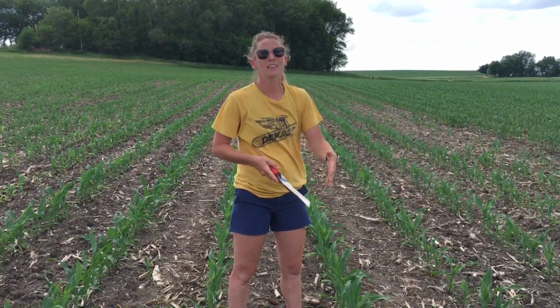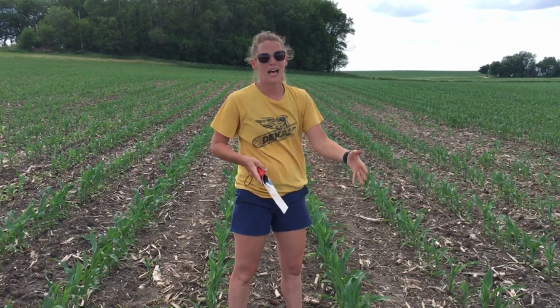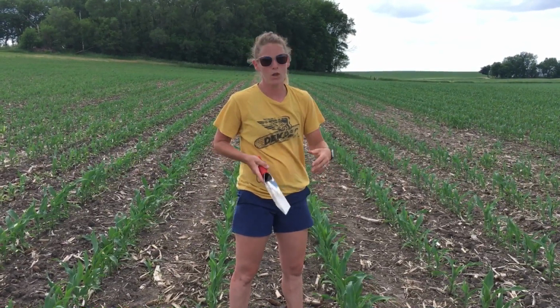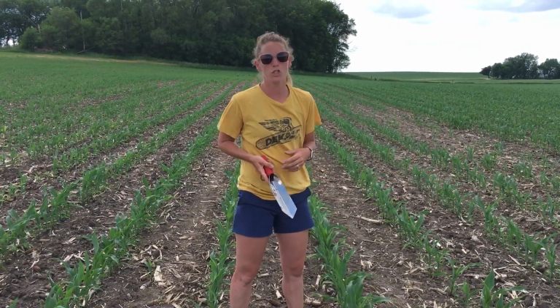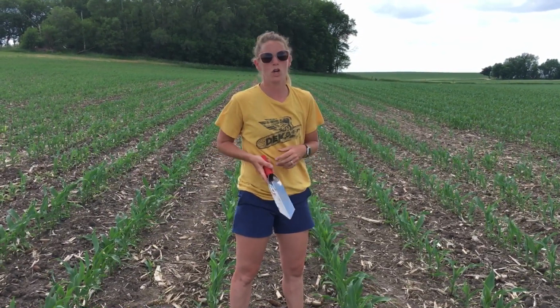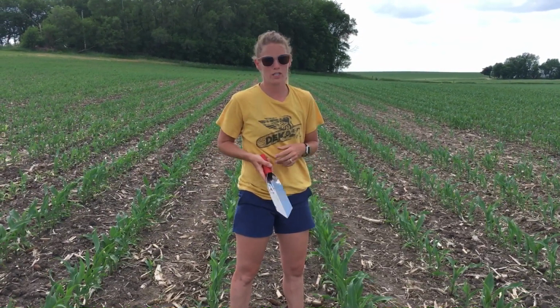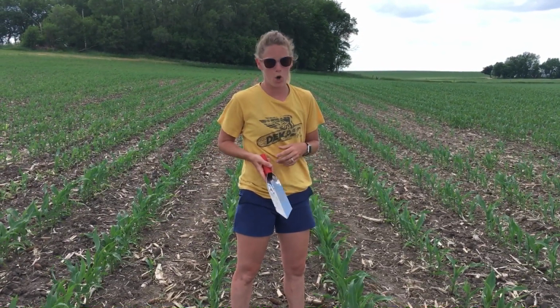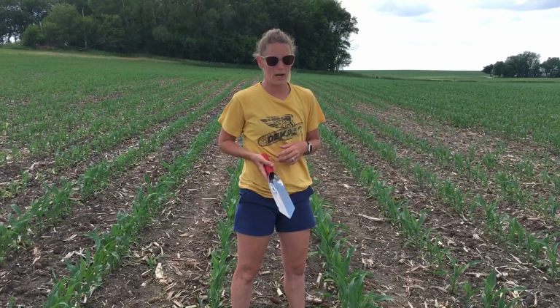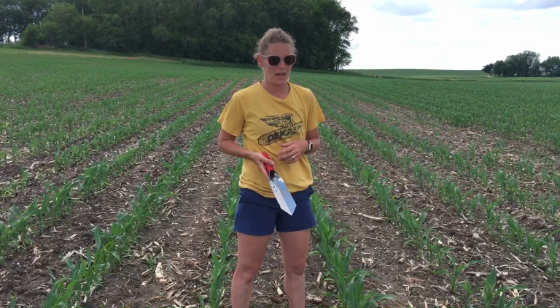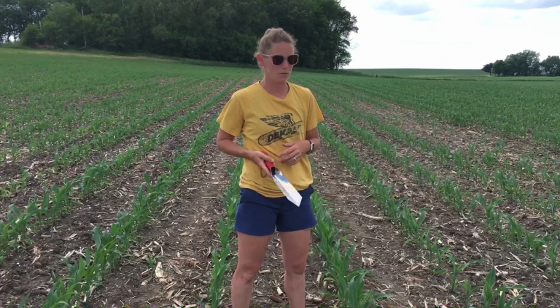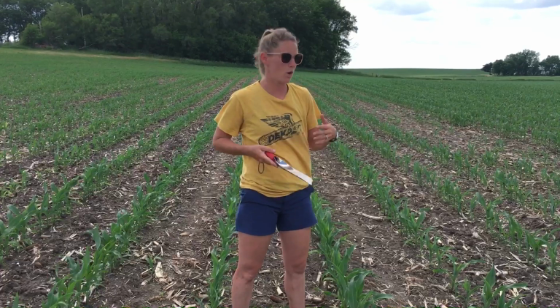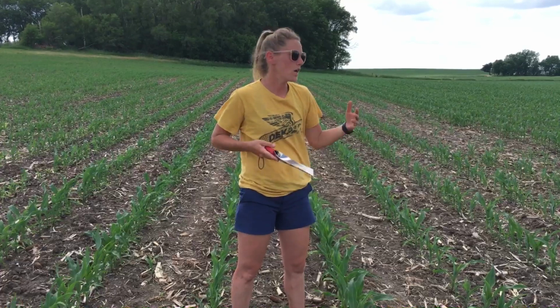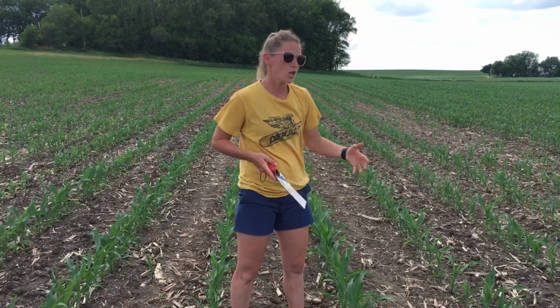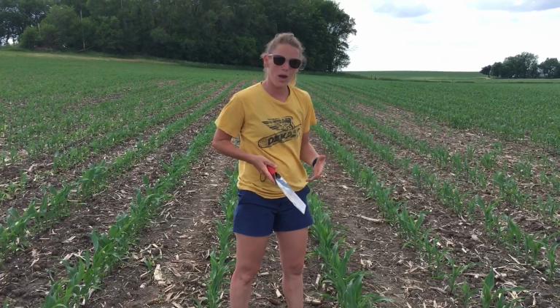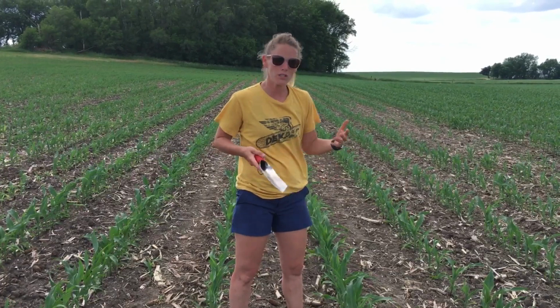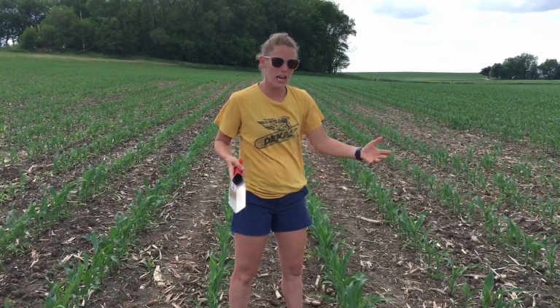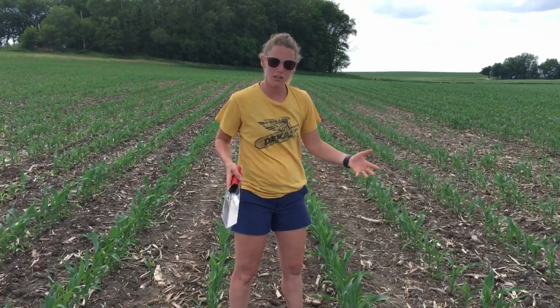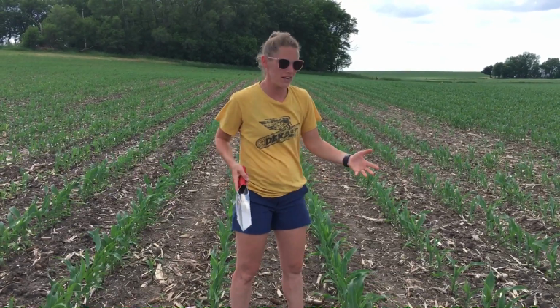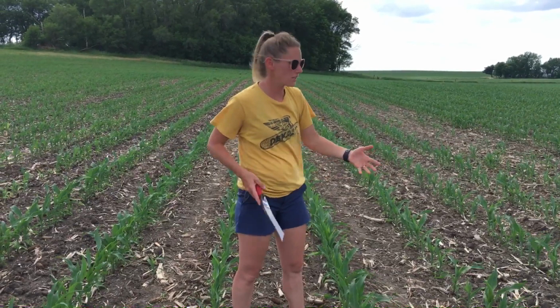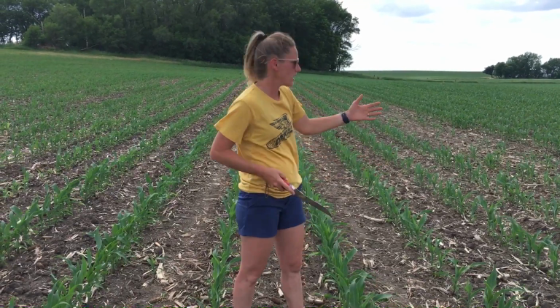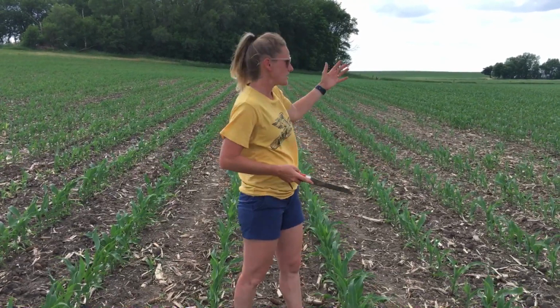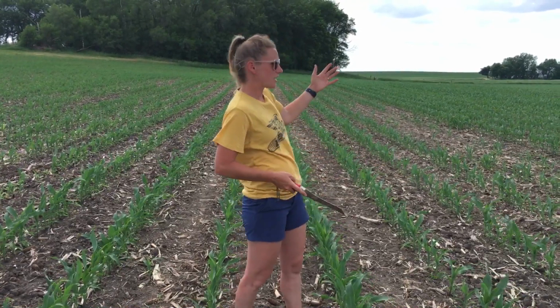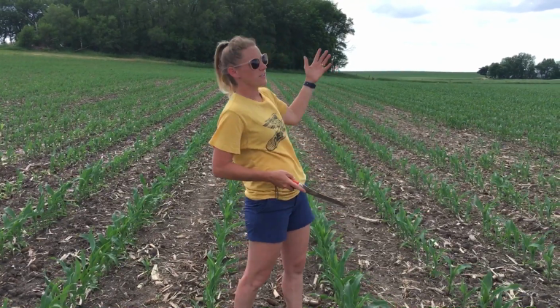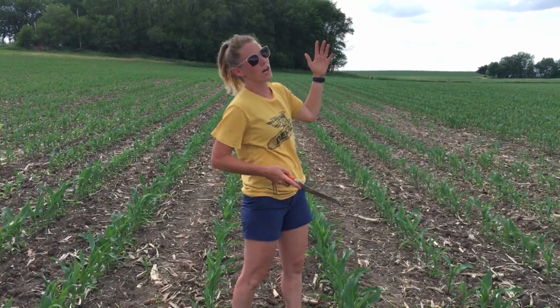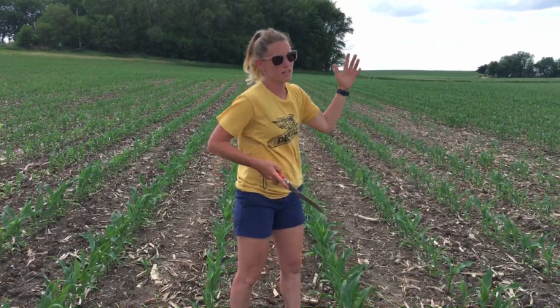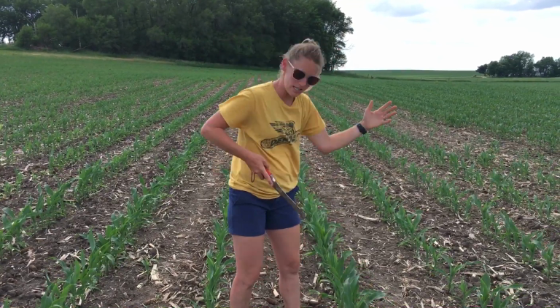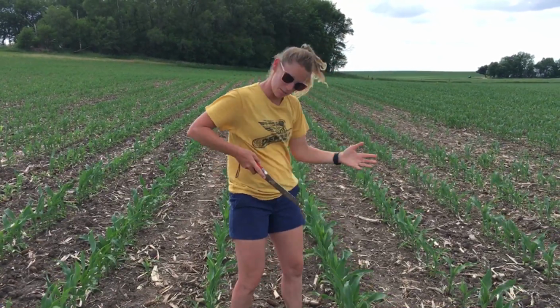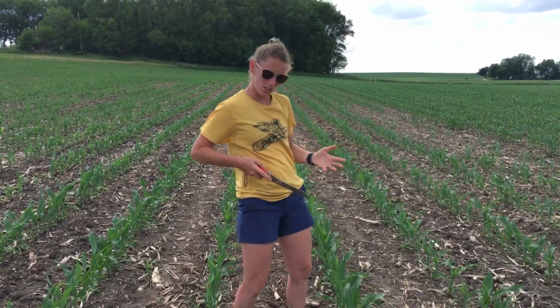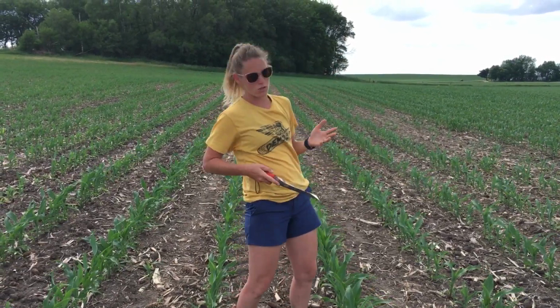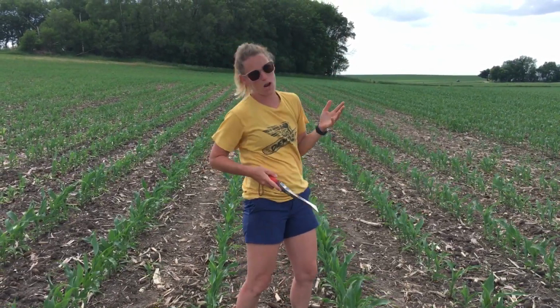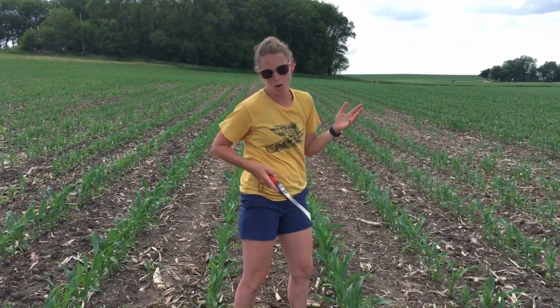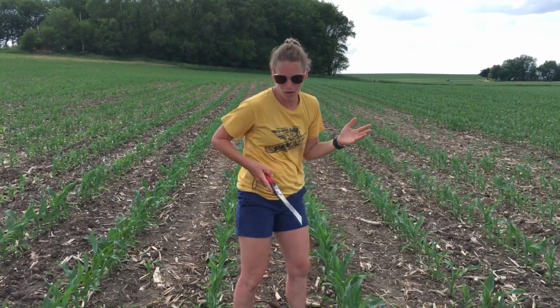Especially in some of our no-till acres, it can be hard — especially this year — to get that planting depth, and sometimes it can be hard to close those rows up. A lot of those are starting to open up now. So go out, check your field, and see if you're starting to see some of this drunk corn.